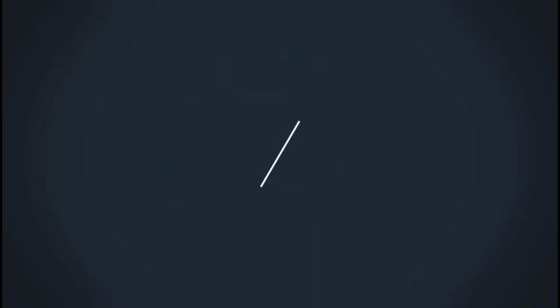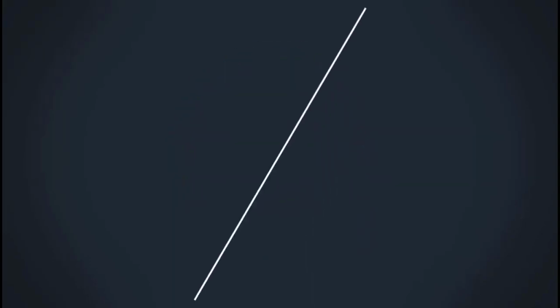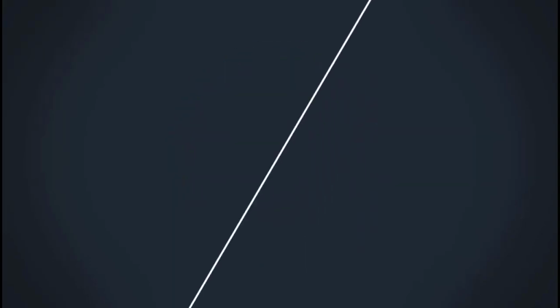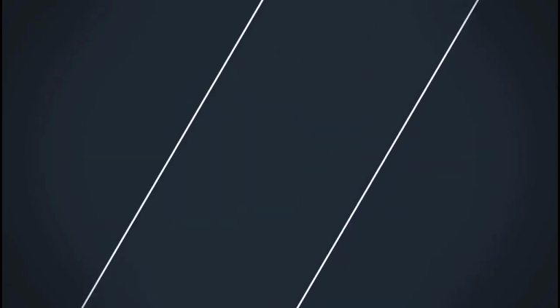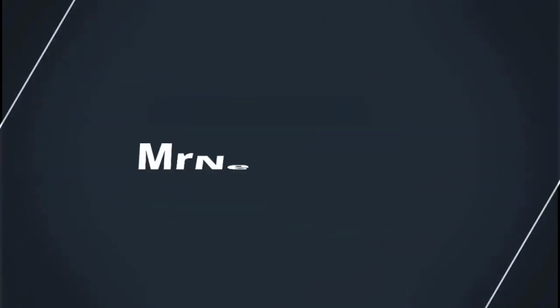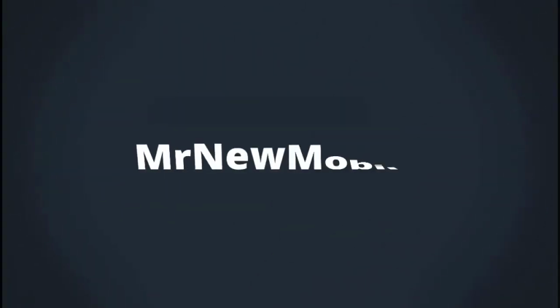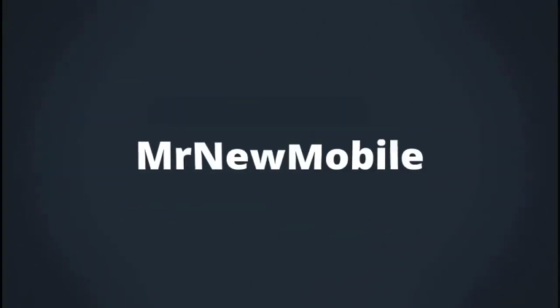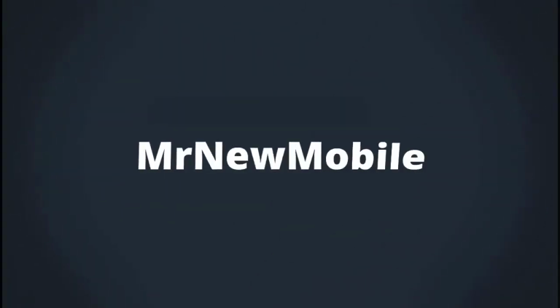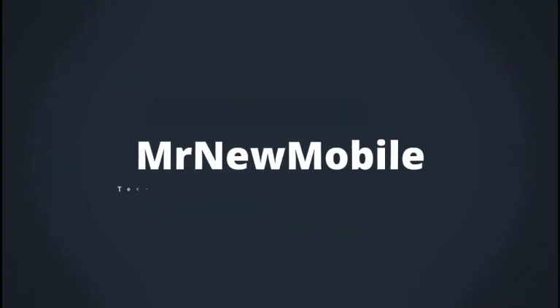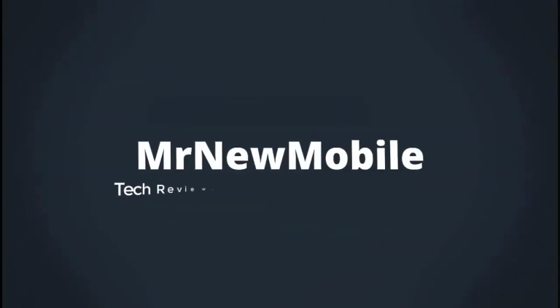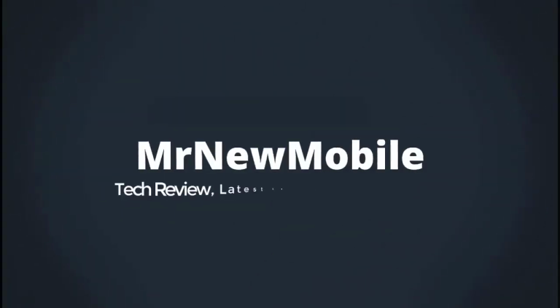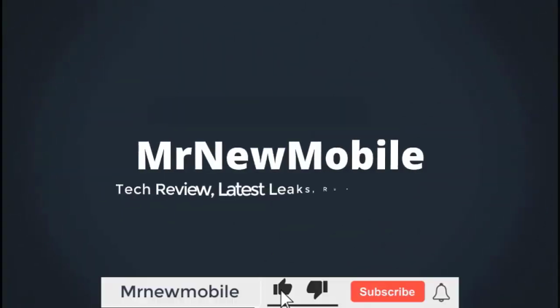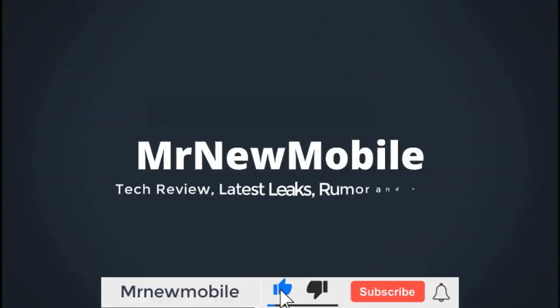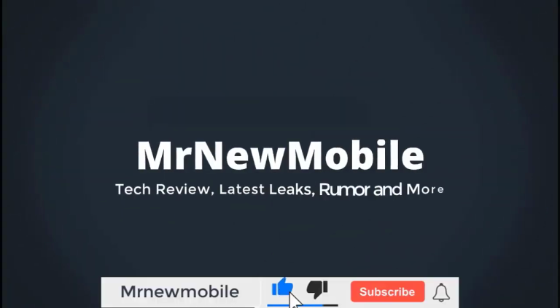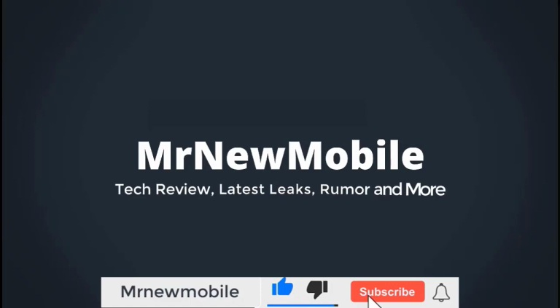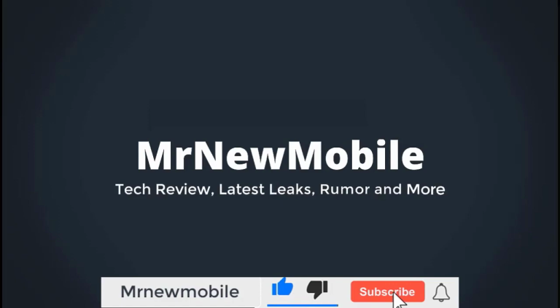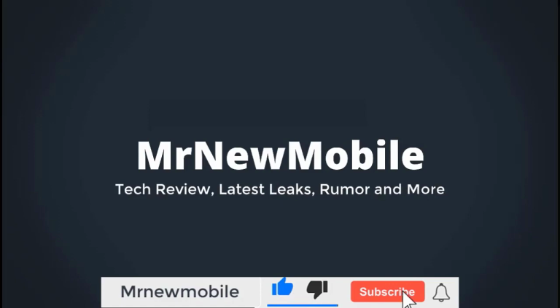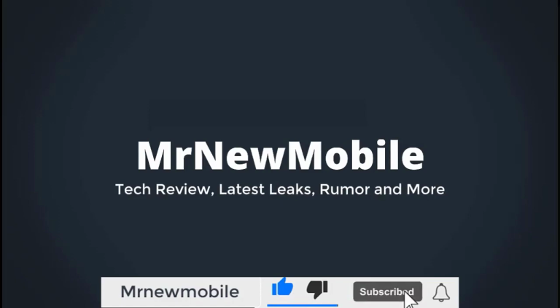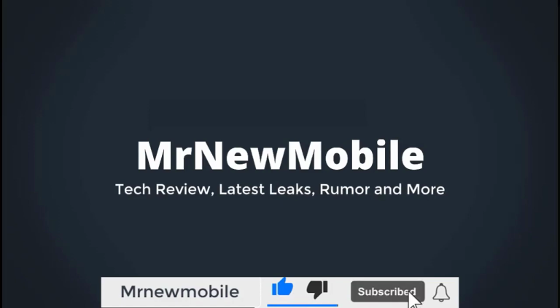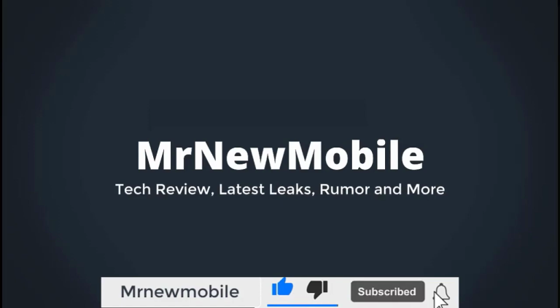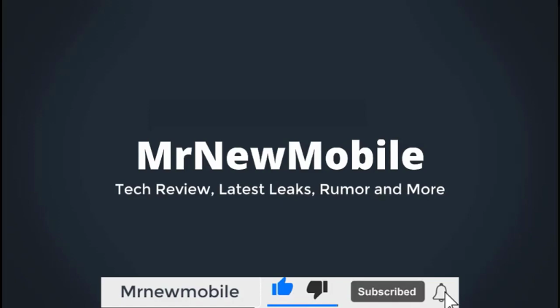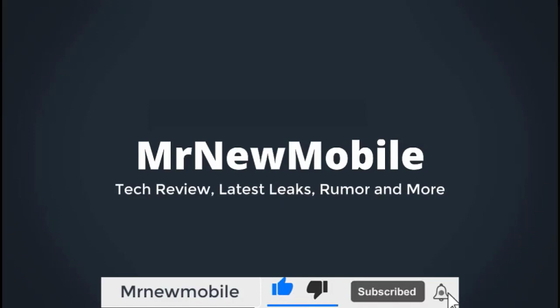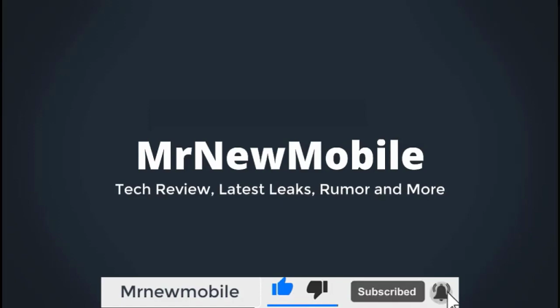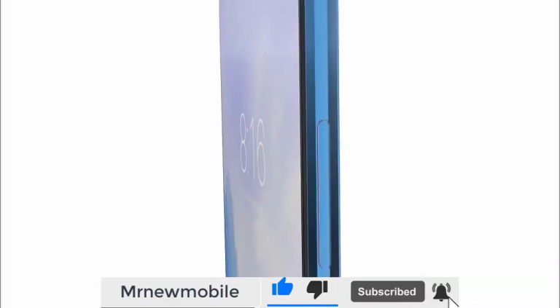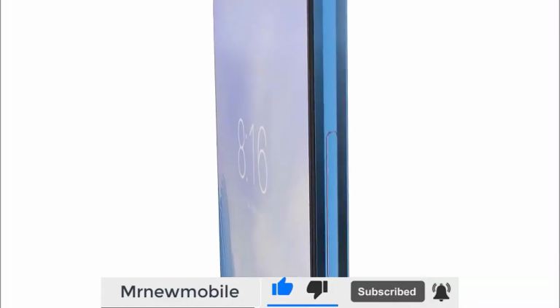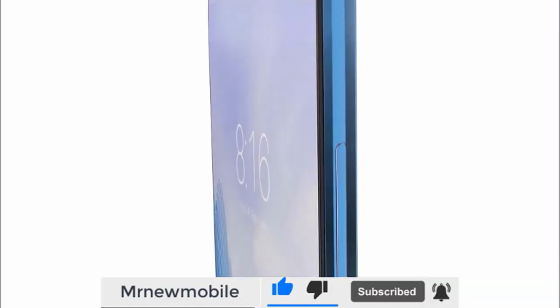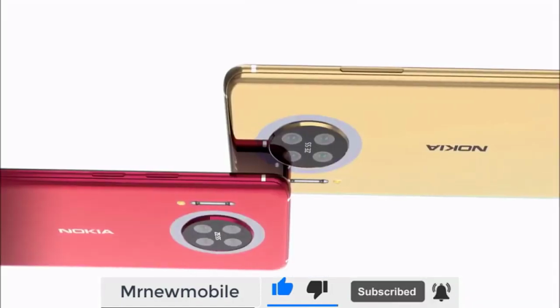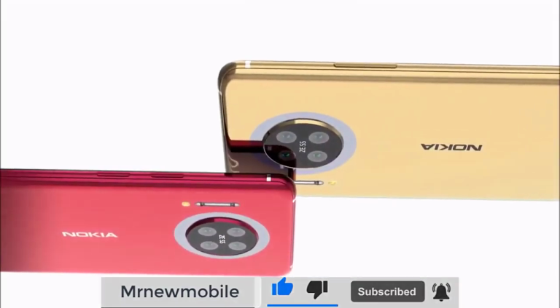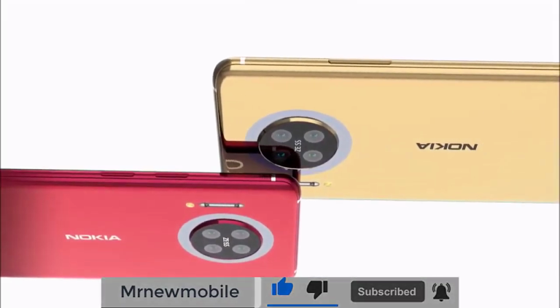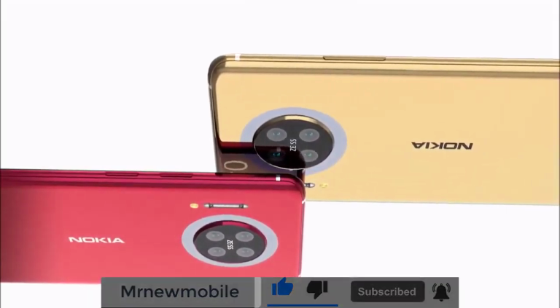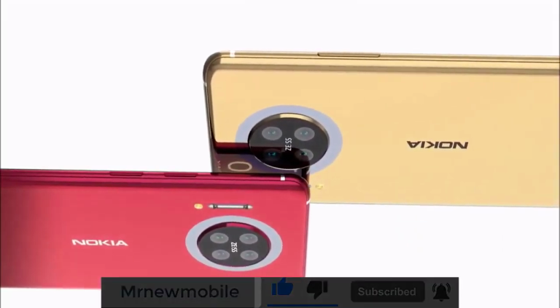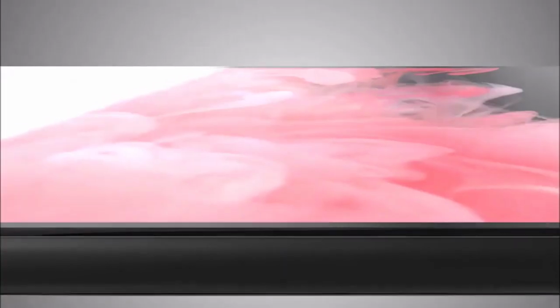Hi guys, Mr. New Mobile here. Please subscribe, followed by the bell. You can also keep up on Facebook and Twitter by clicking the links in the description.